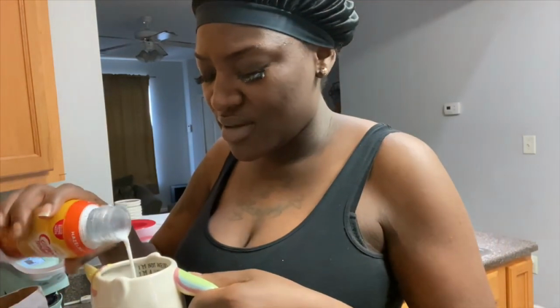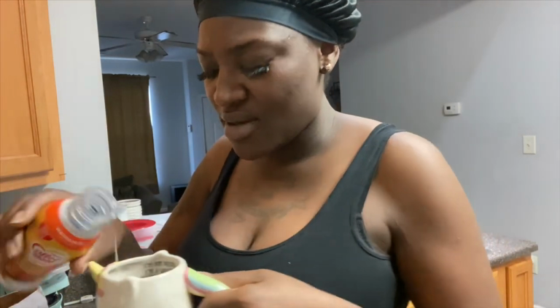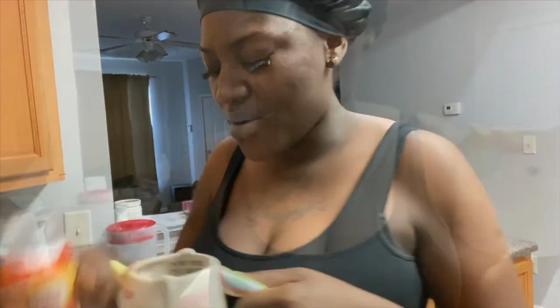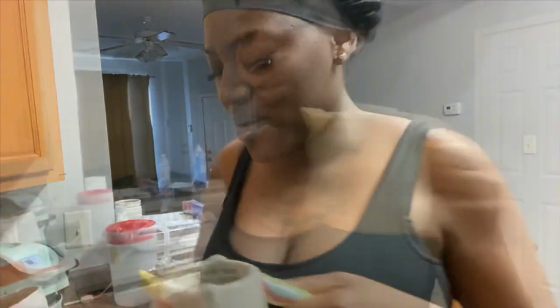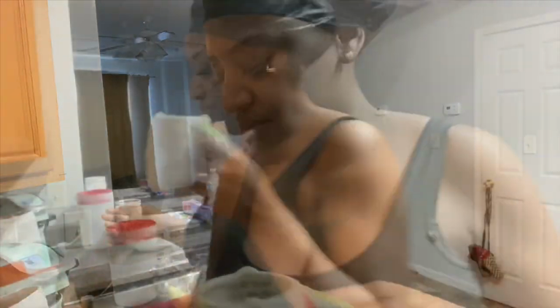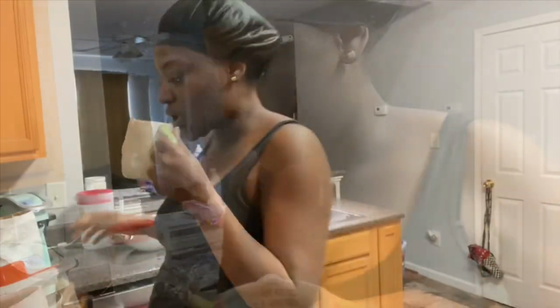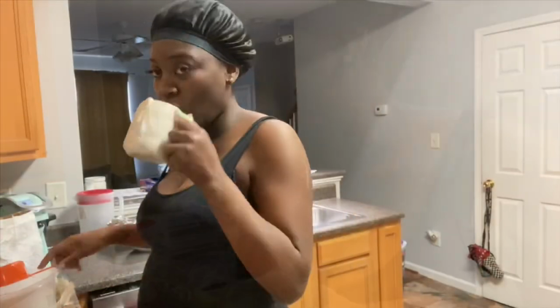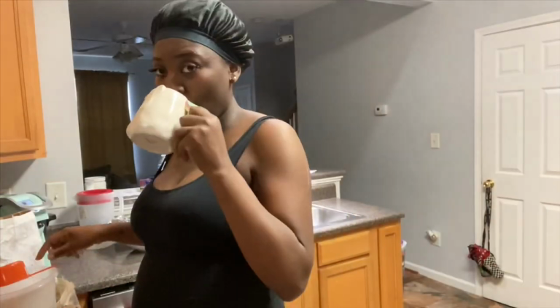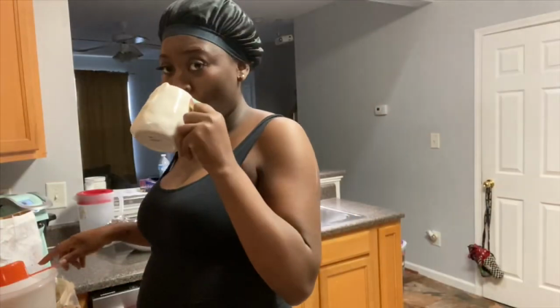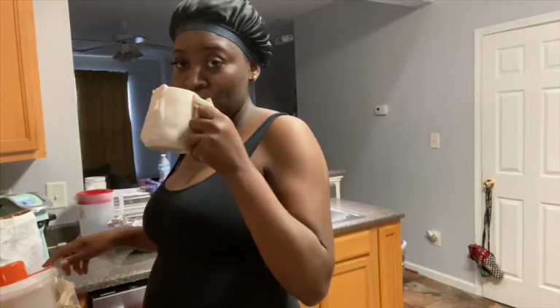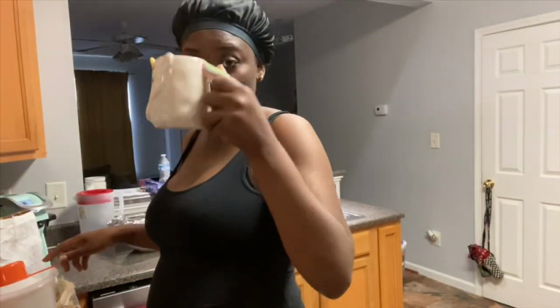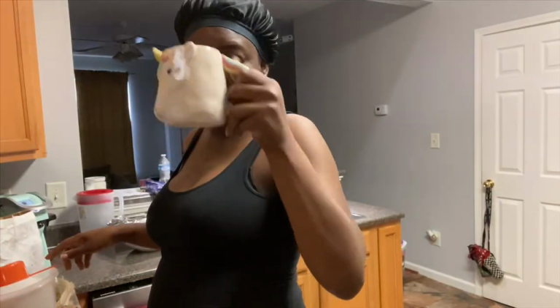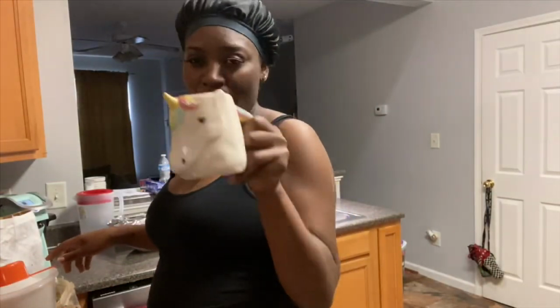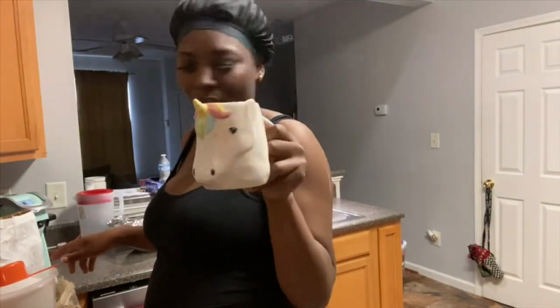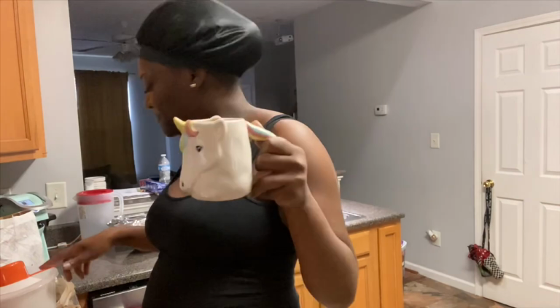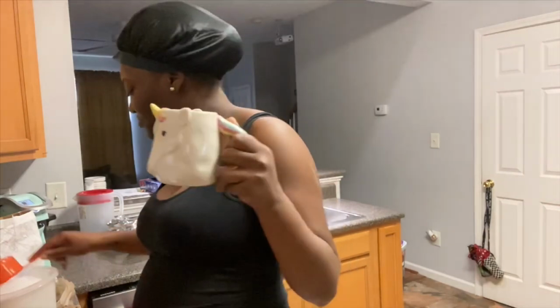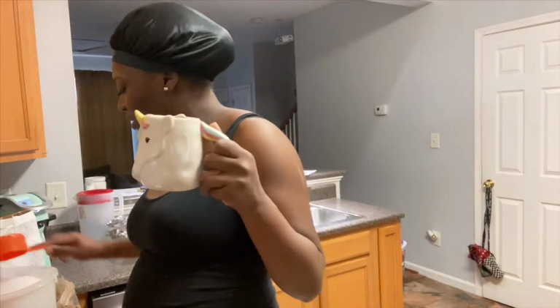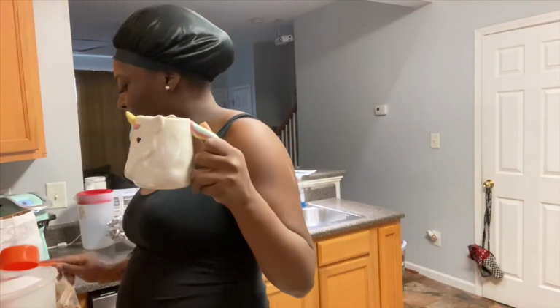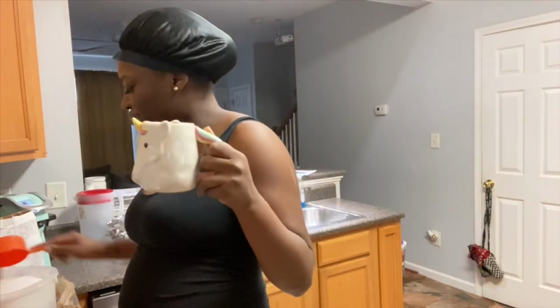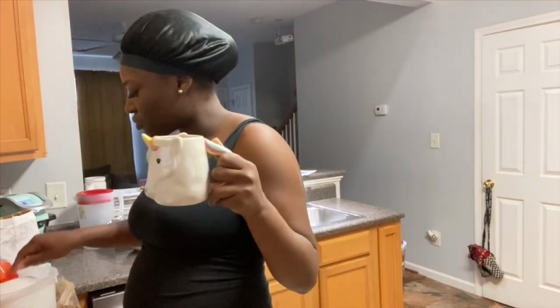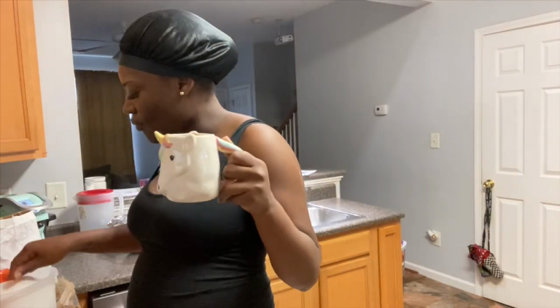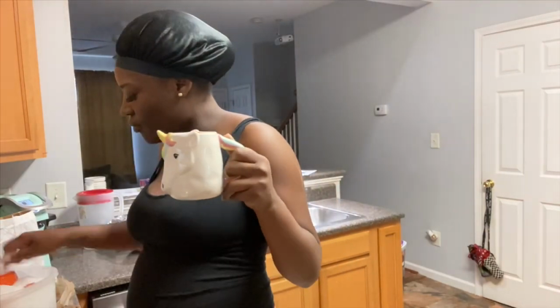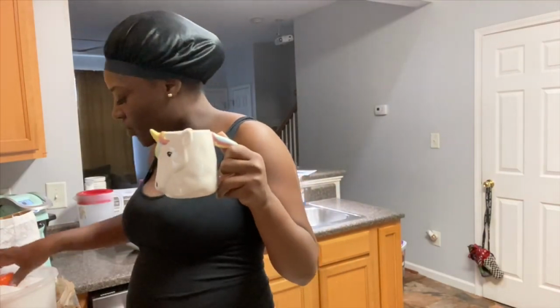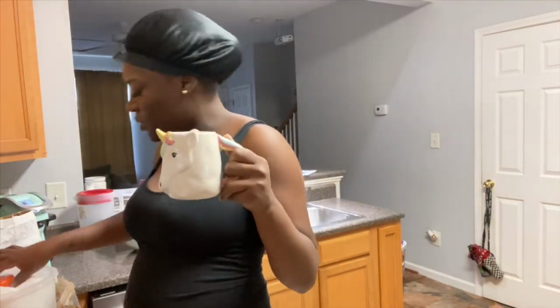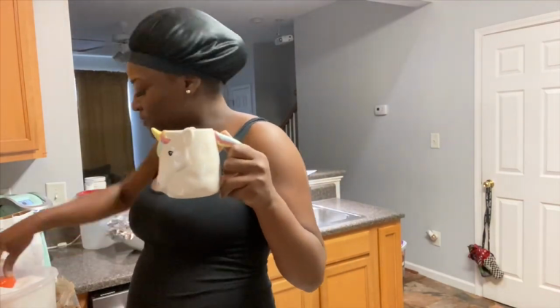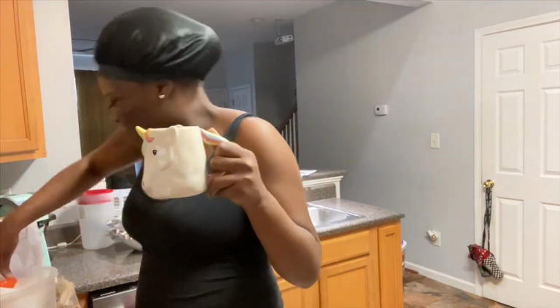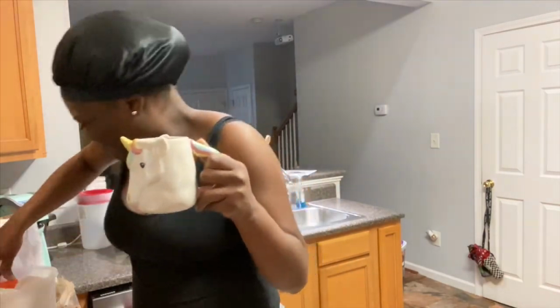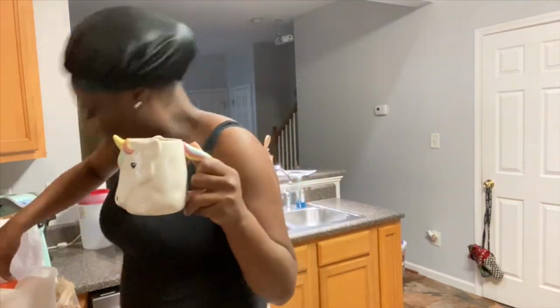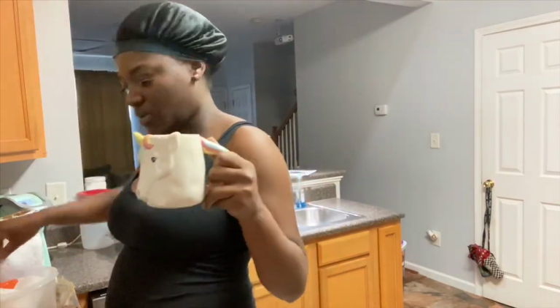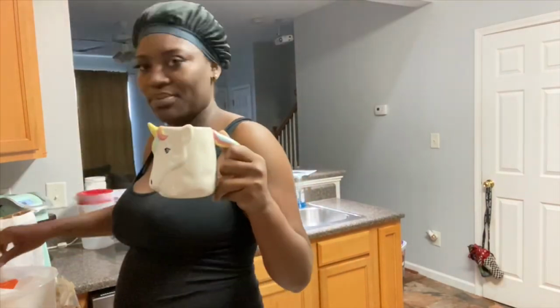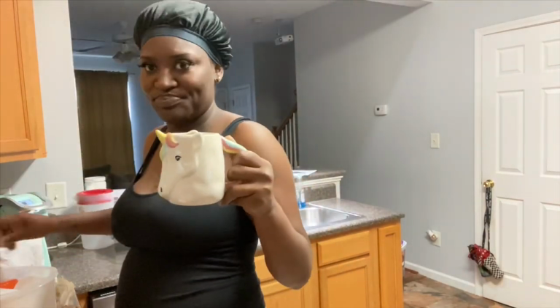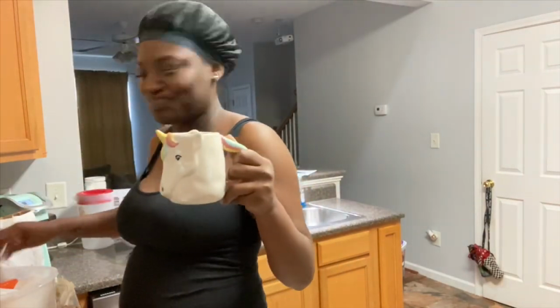Okay, I'm going to clean up a little bit before I get started because I can't work in a dirty kitchen.